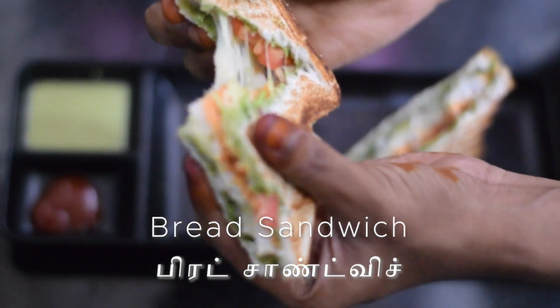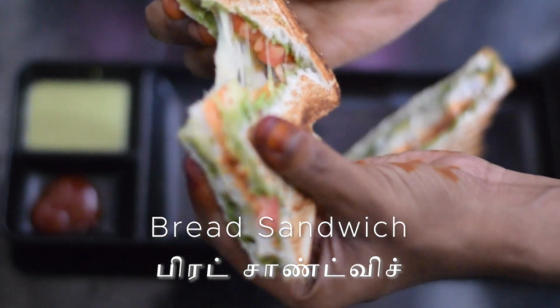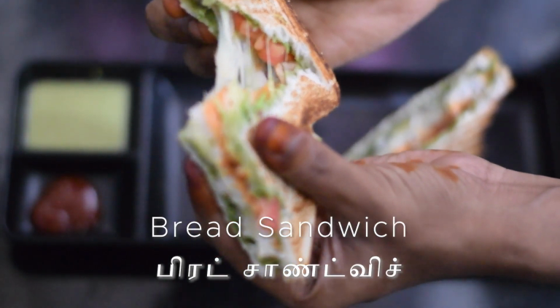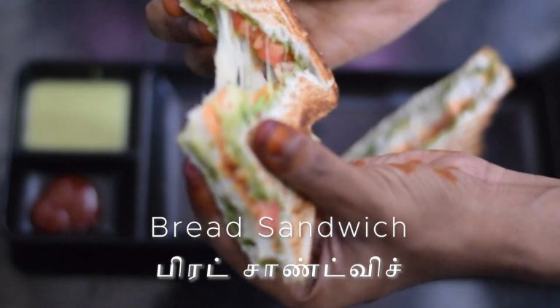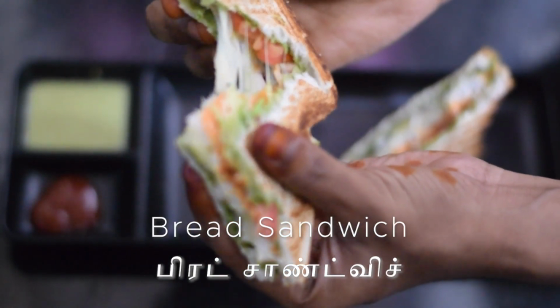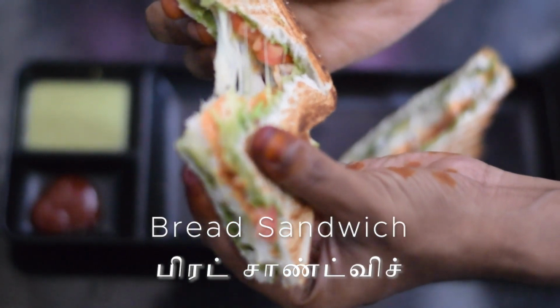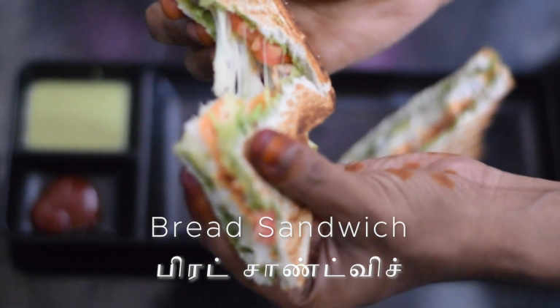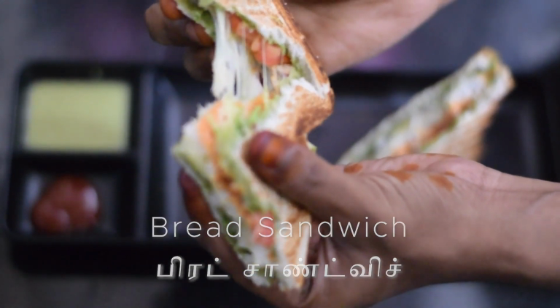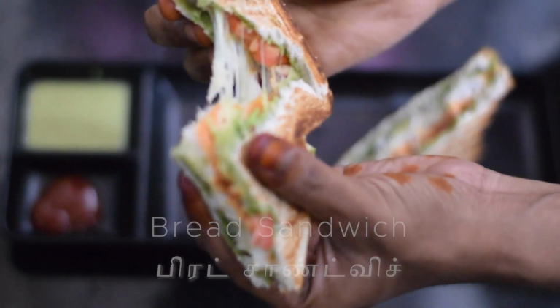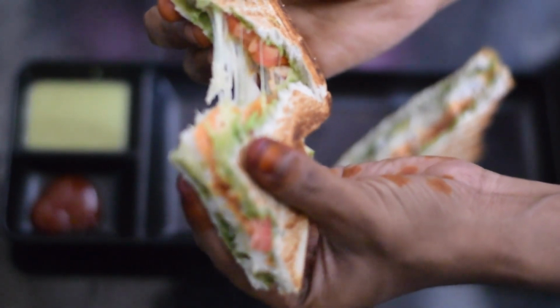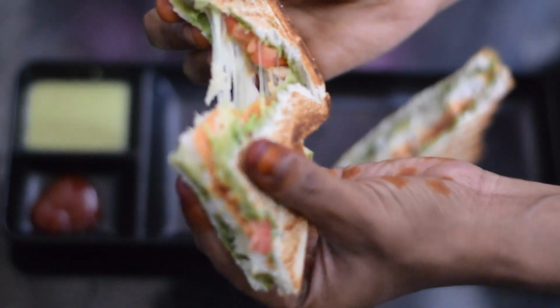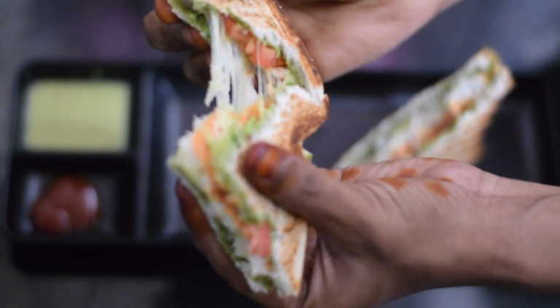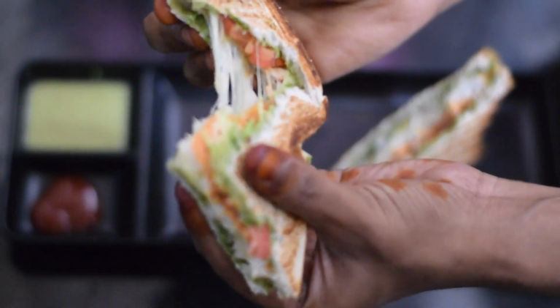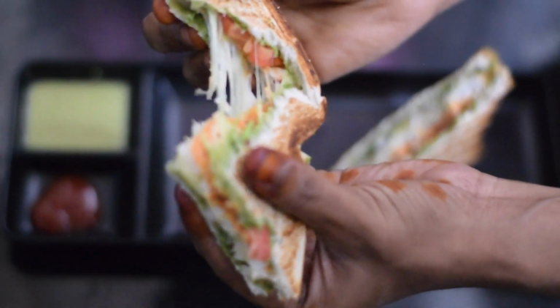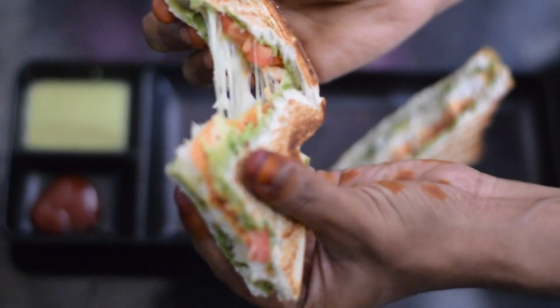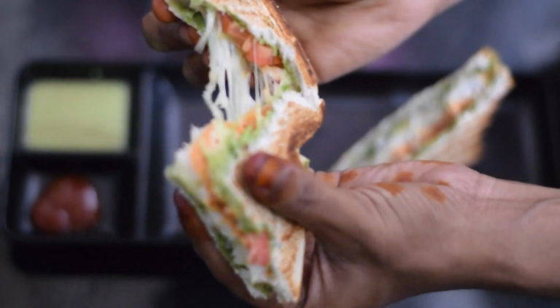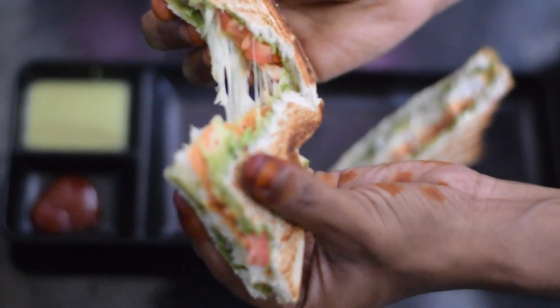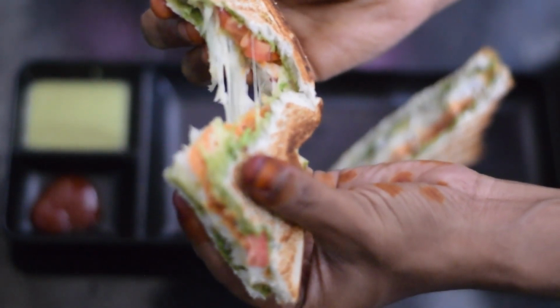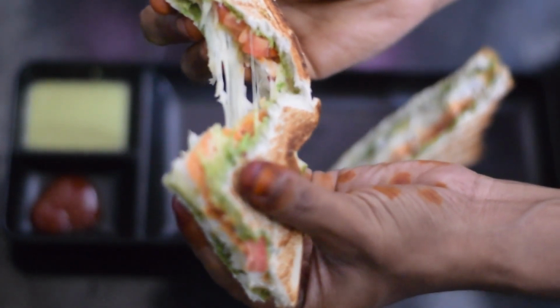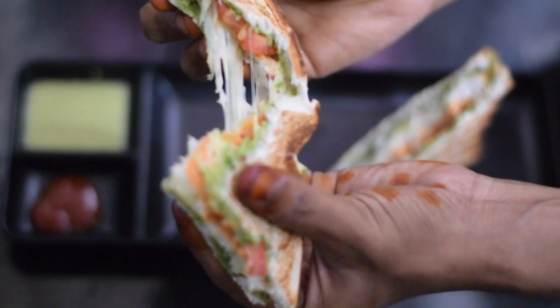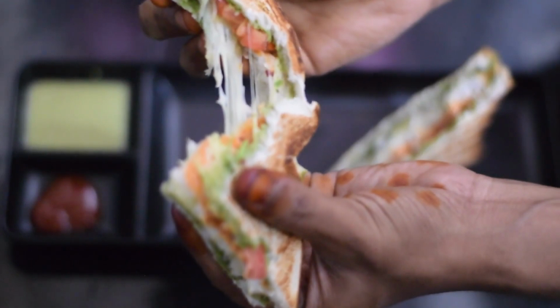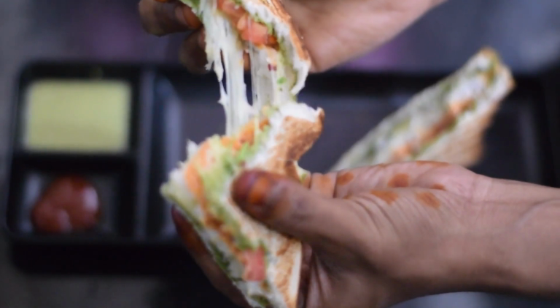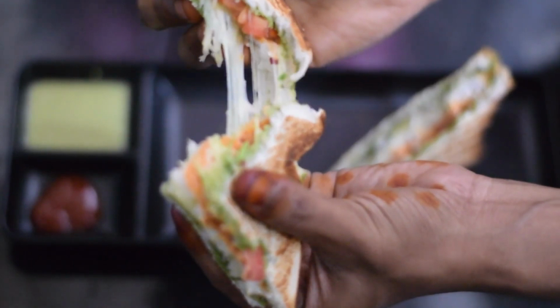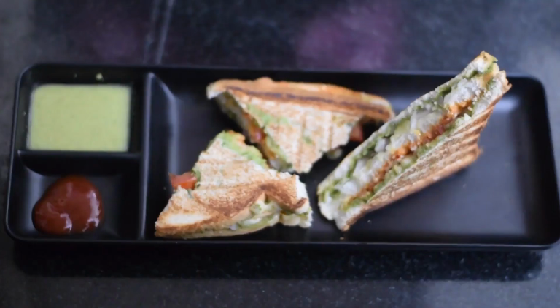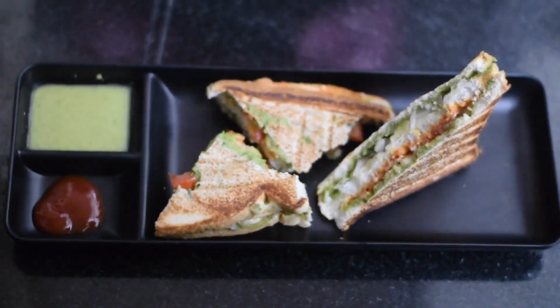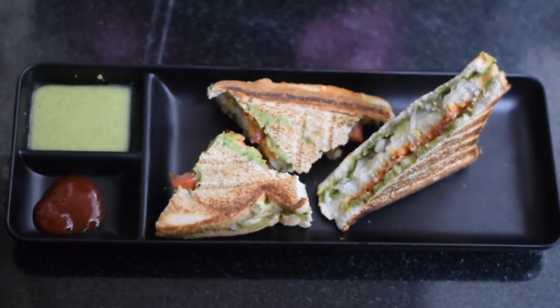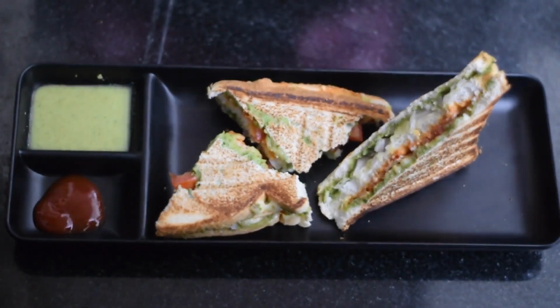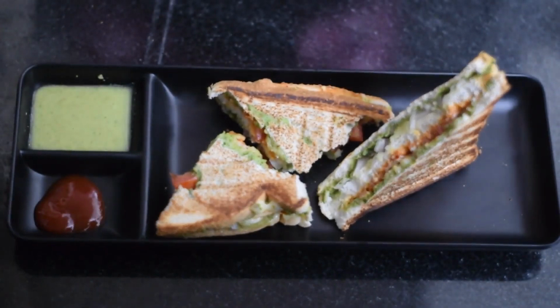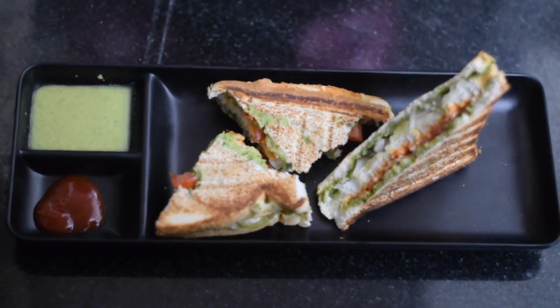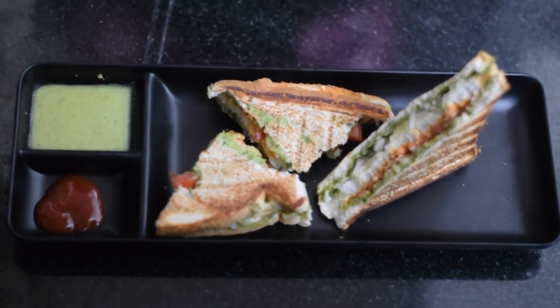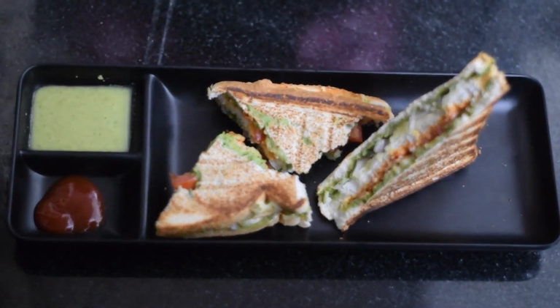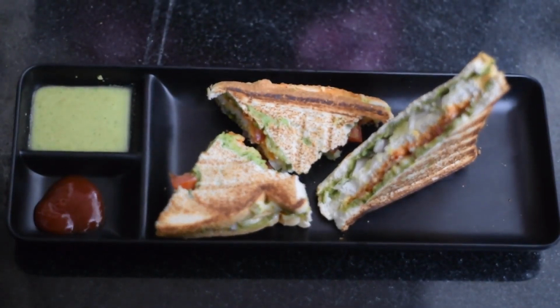Hello Friends! Welcome to Abyss Kaimanum. Today we will see how to make bread sandwich.